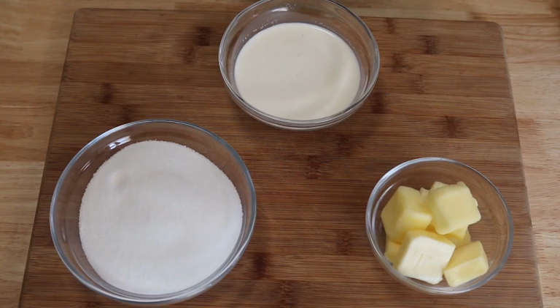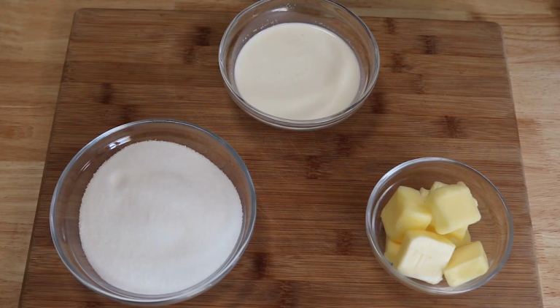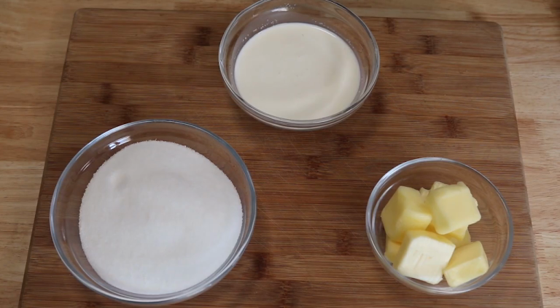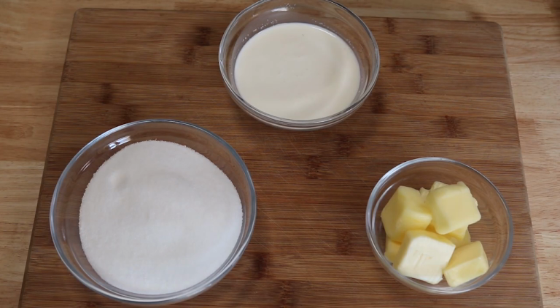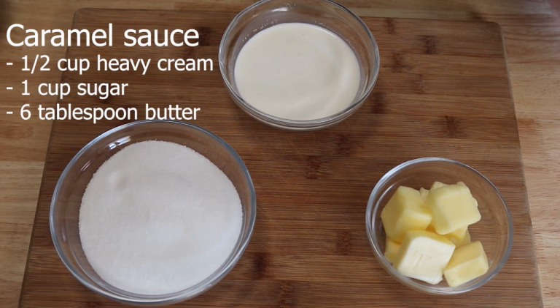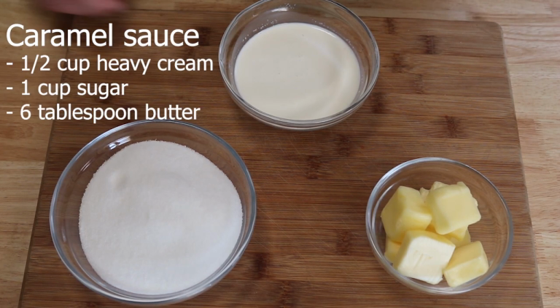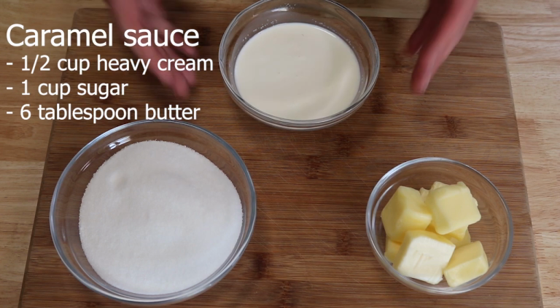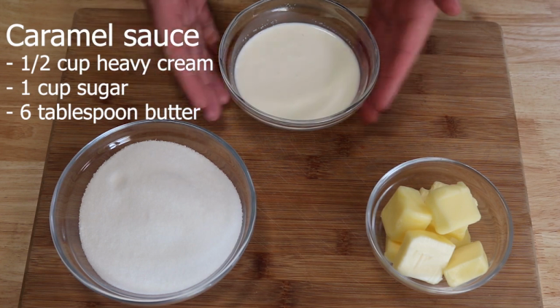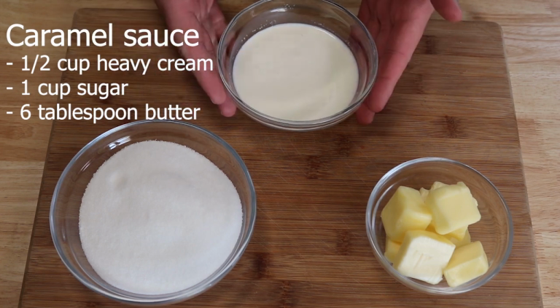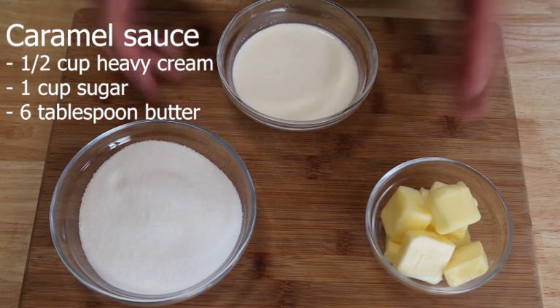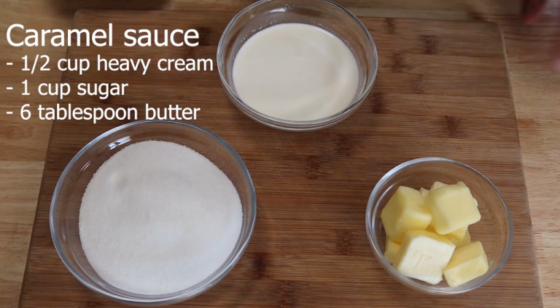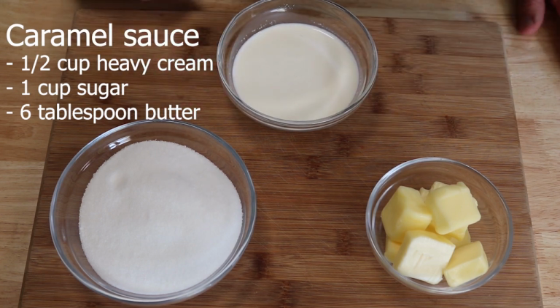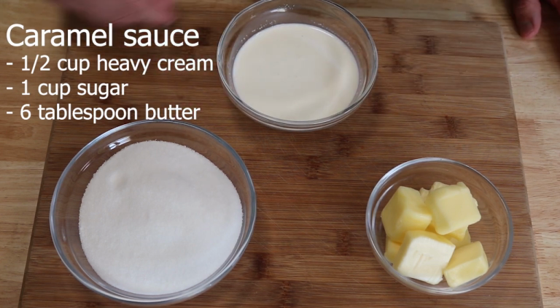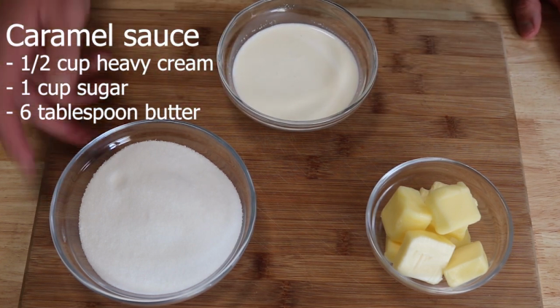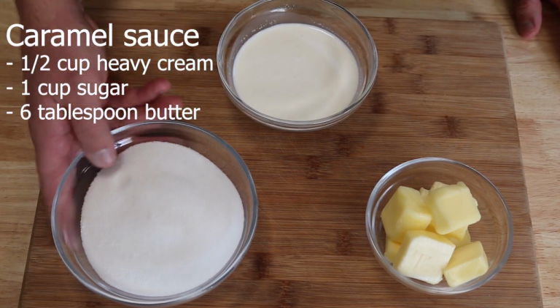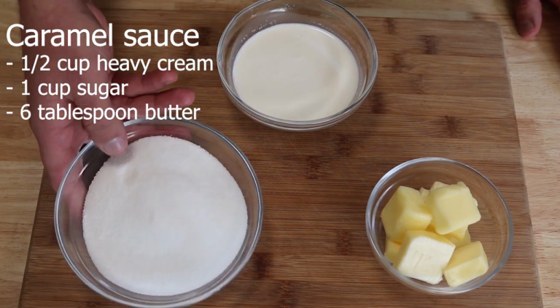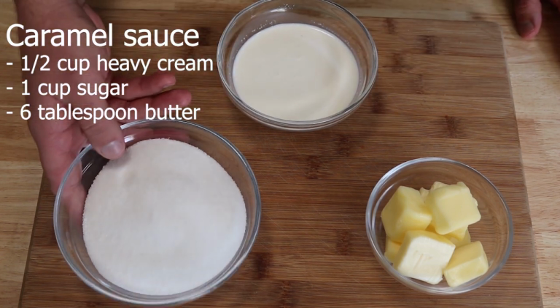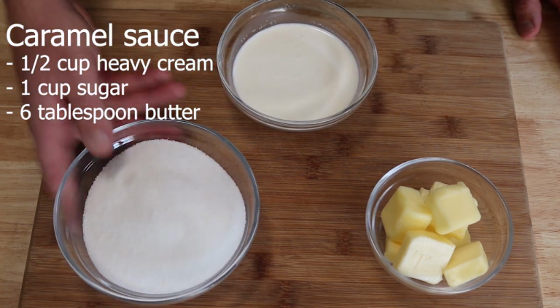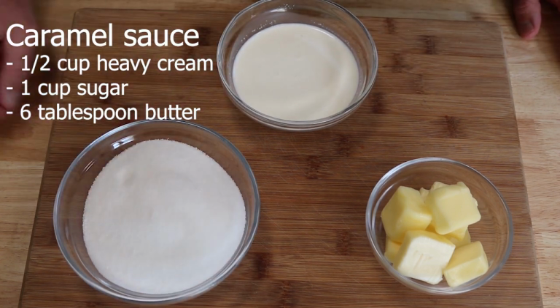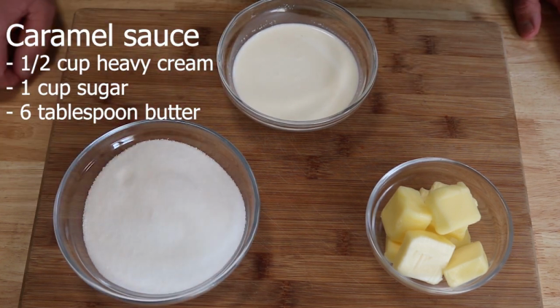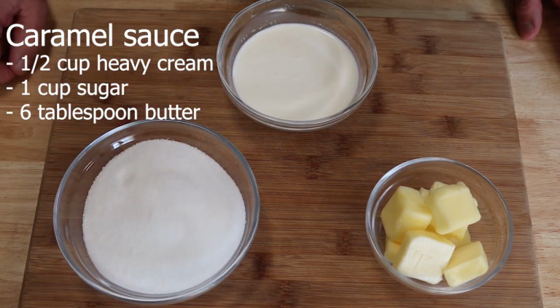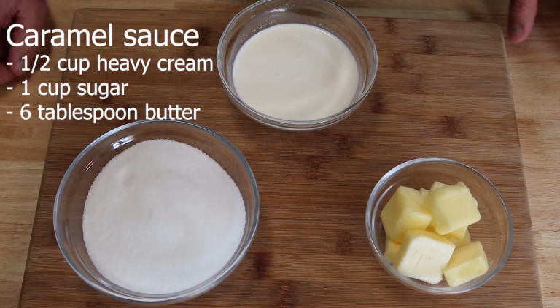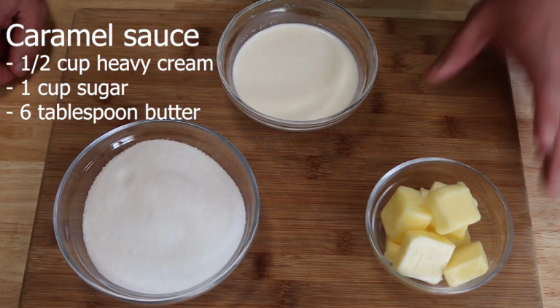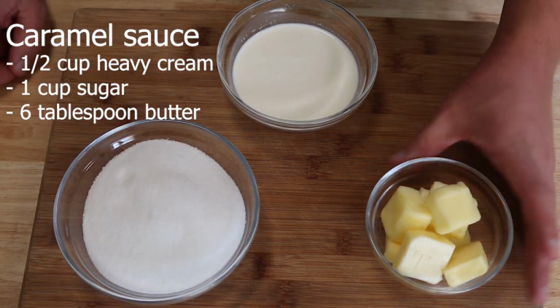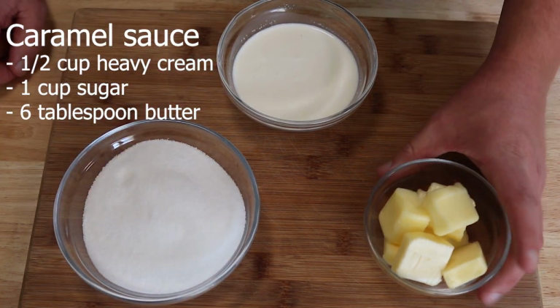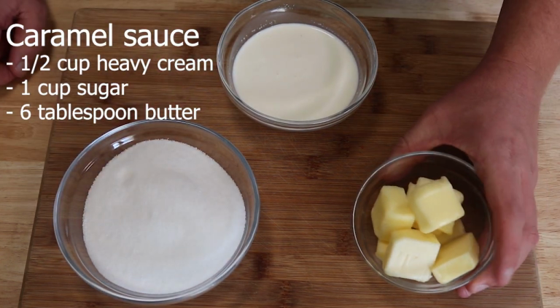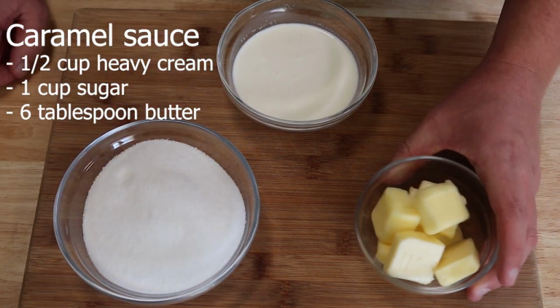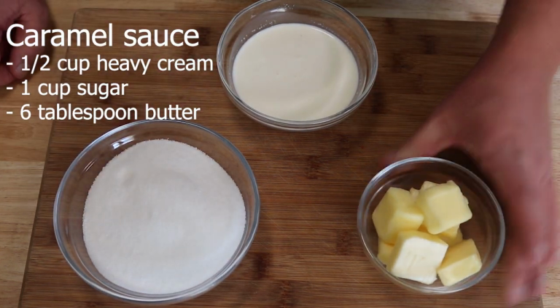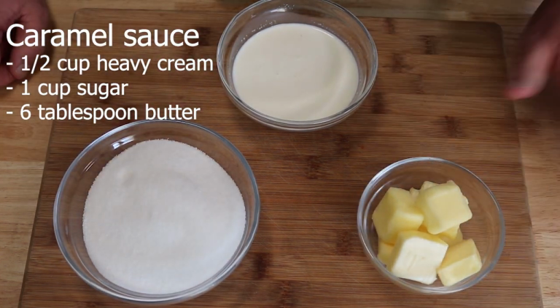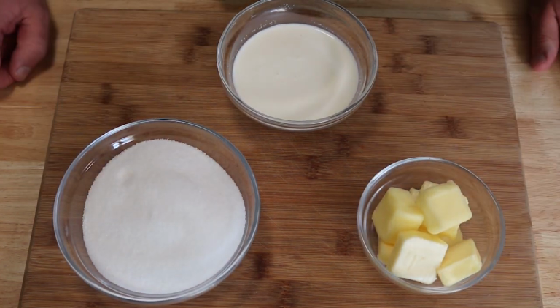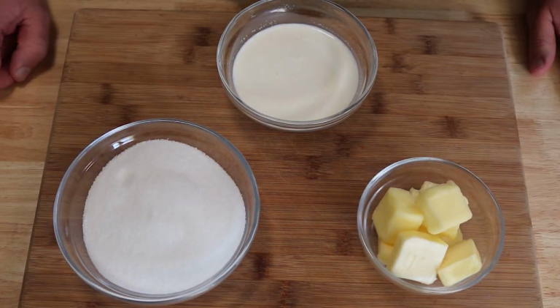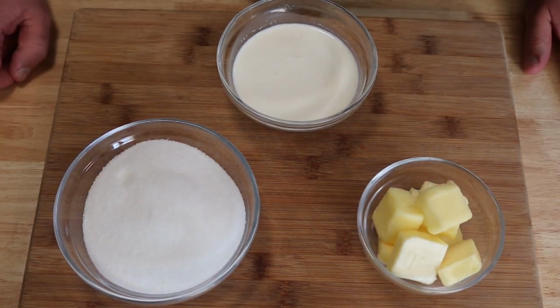For the caramel sauce we're going to need a half a cup of heavy cream, one cup of white sugar, and six tablespoons of butter.